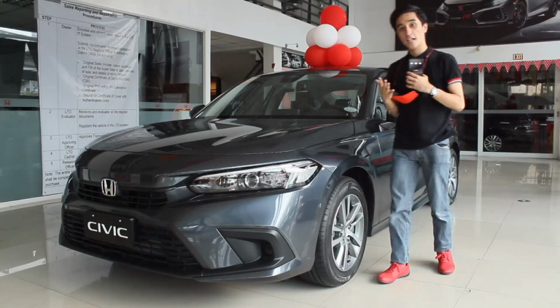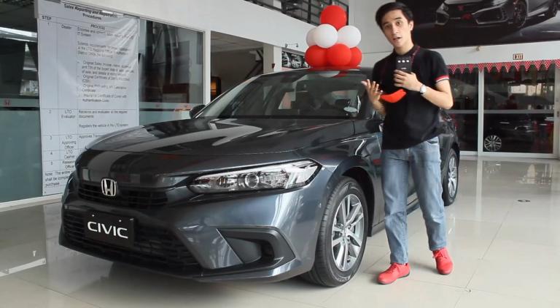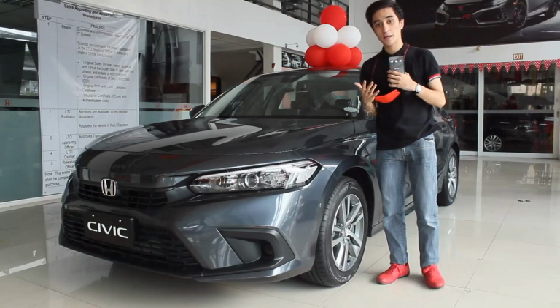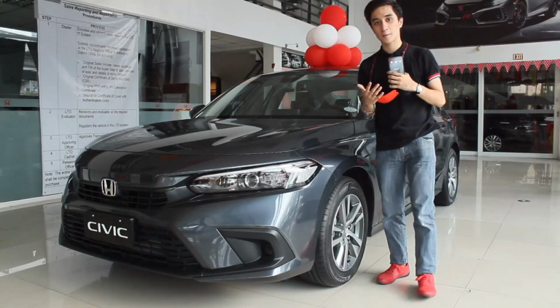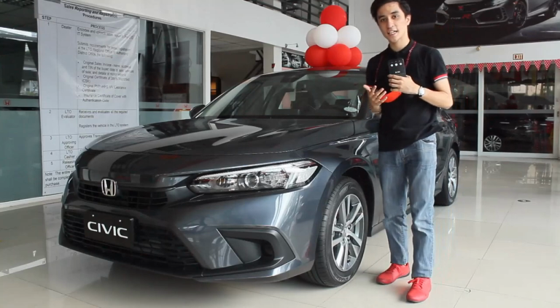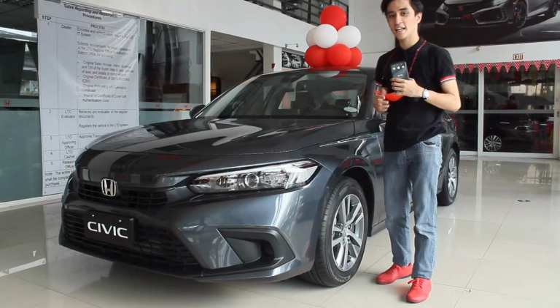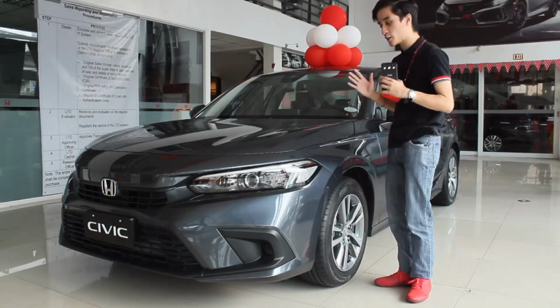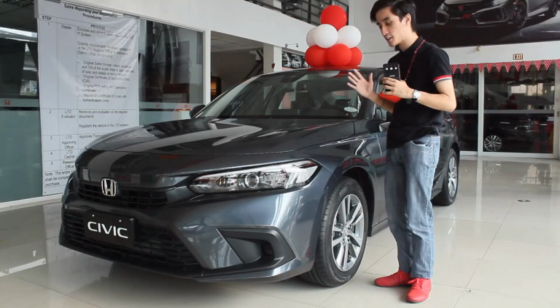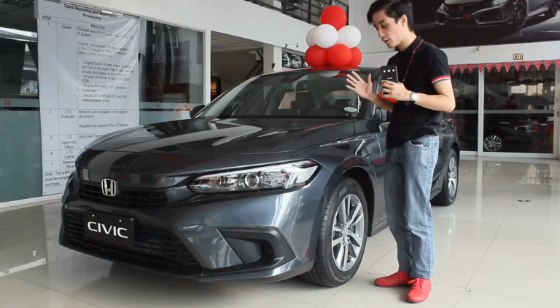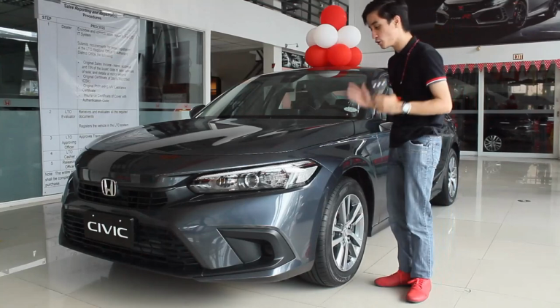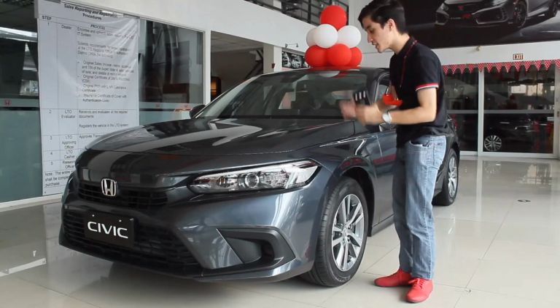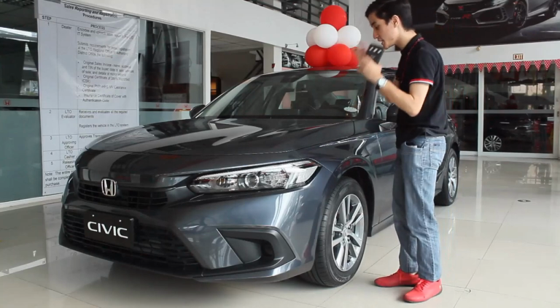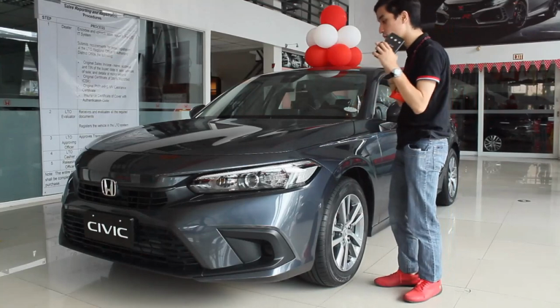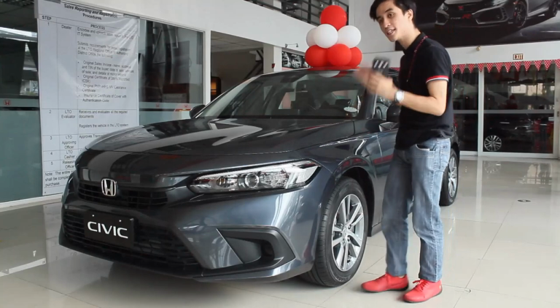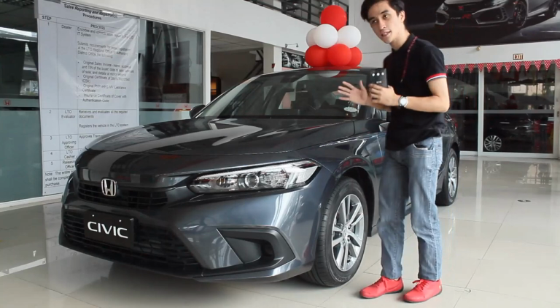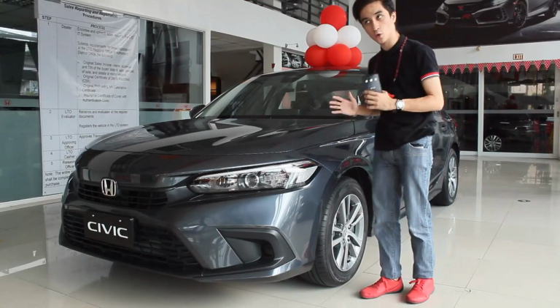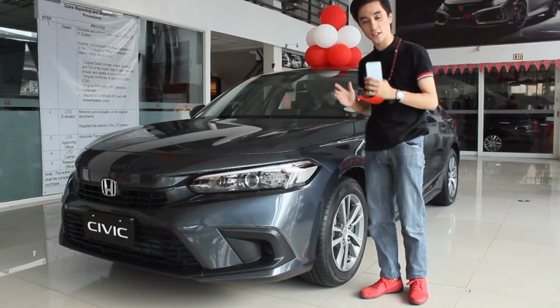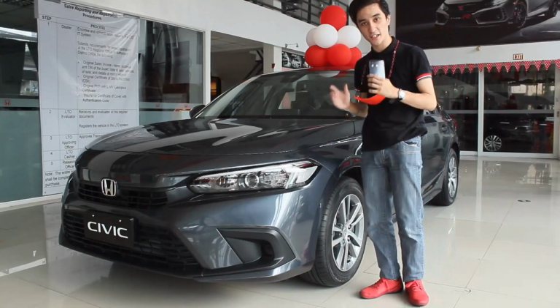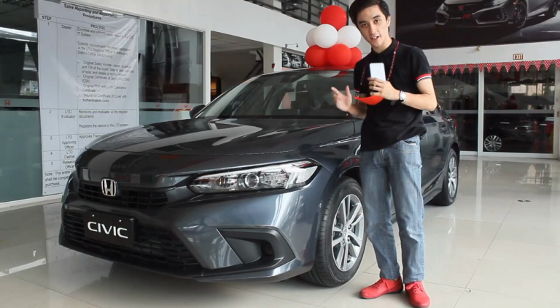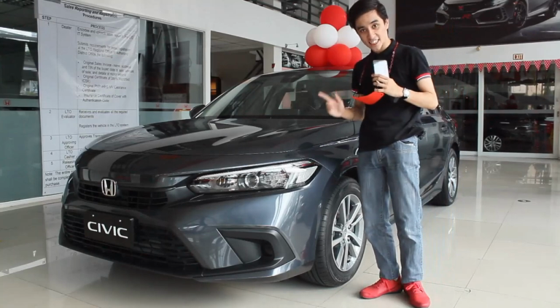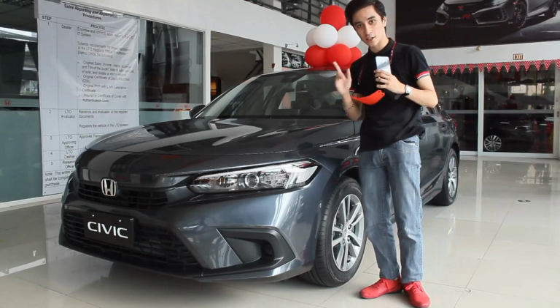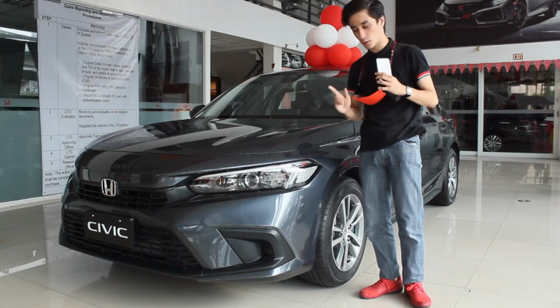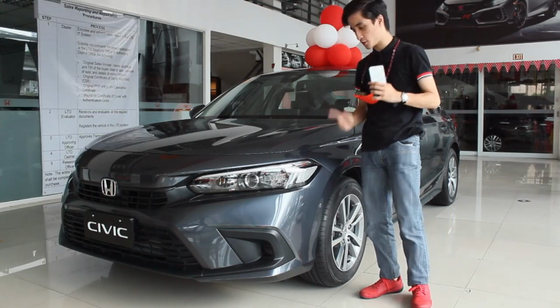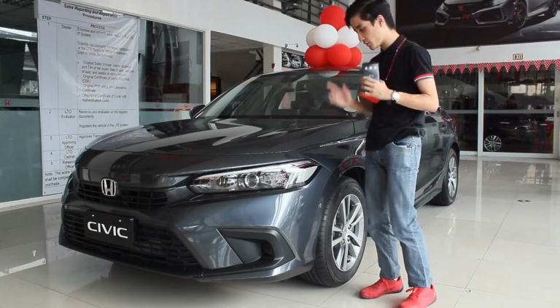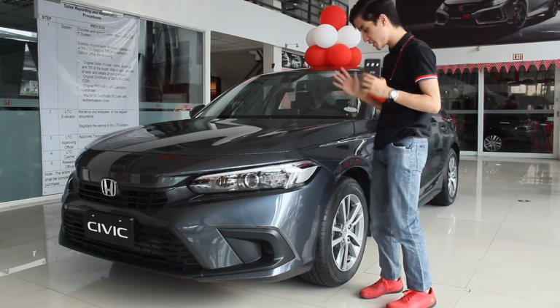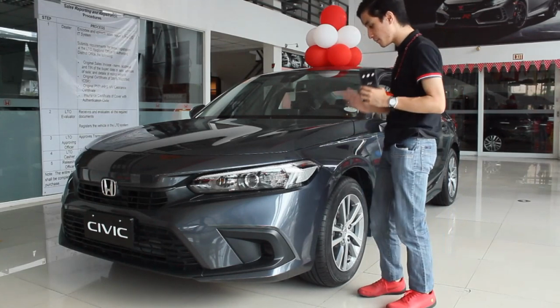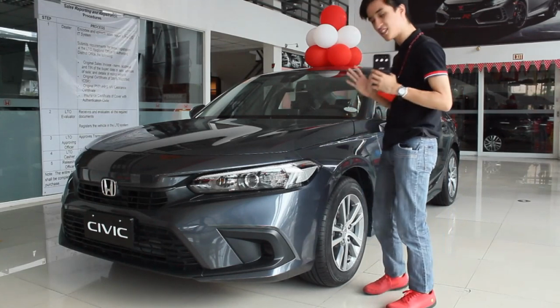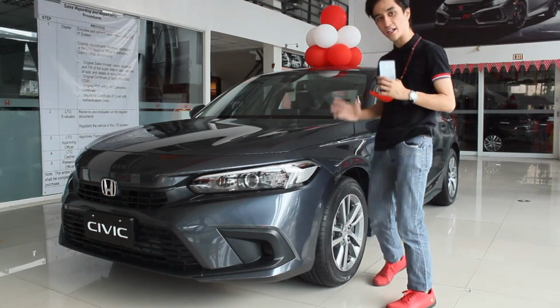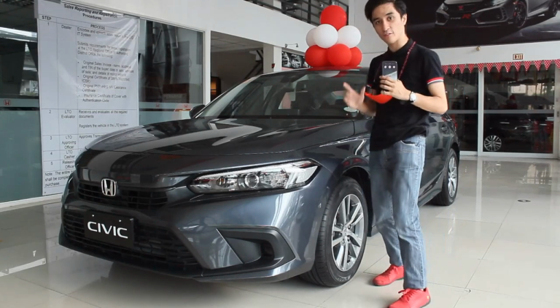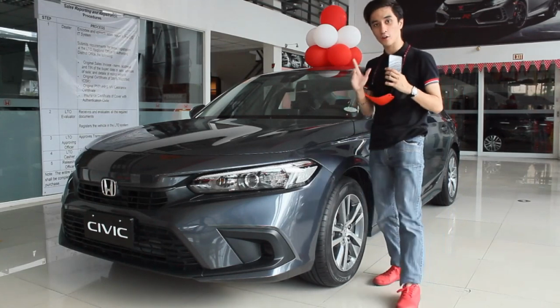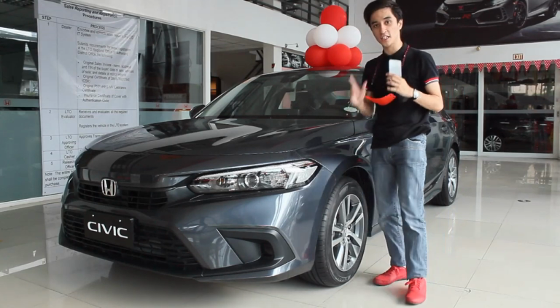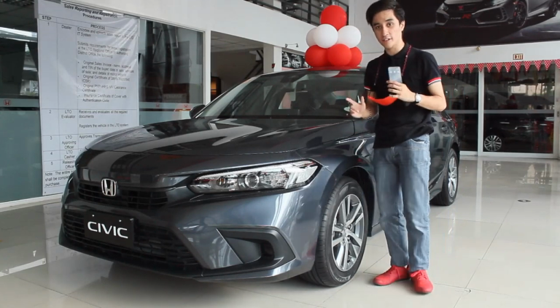Hello guys, welcome back to my channel. I always wanted to review this. This is the 2022 Honda Civic S Turbo. This is the base variant of the Honda Civic.